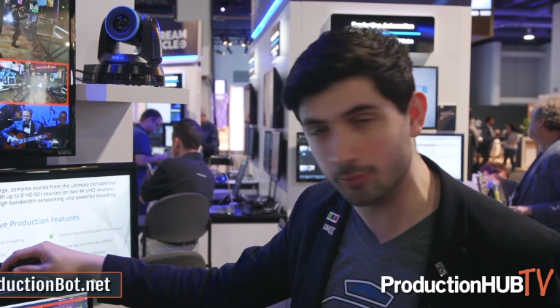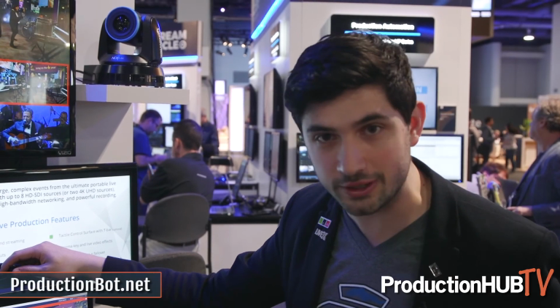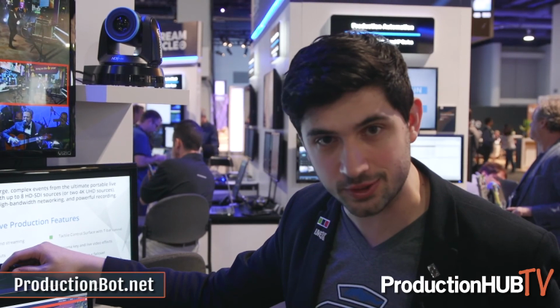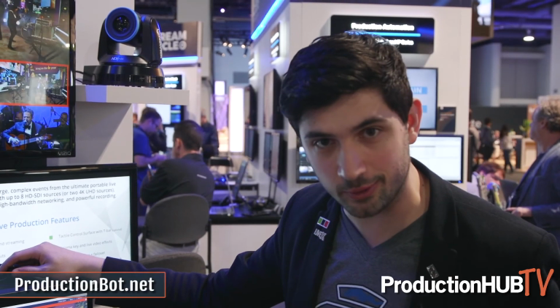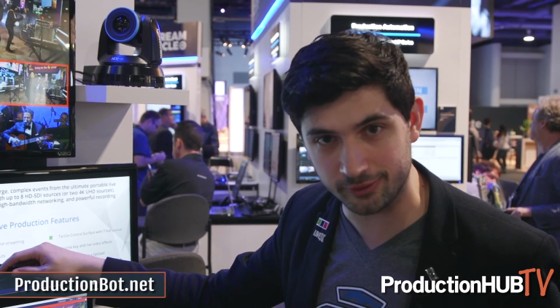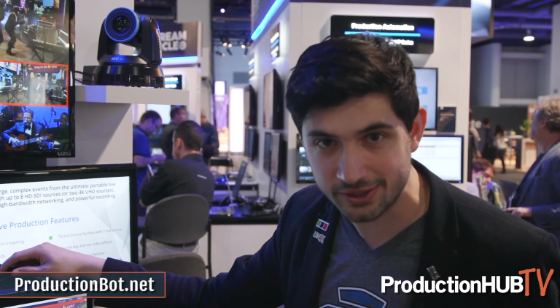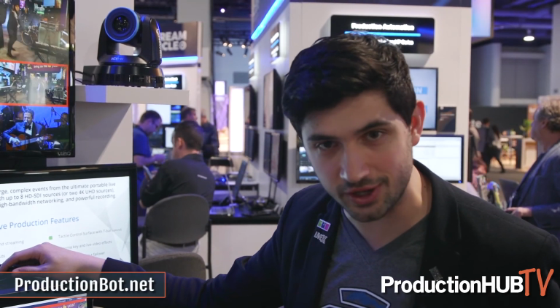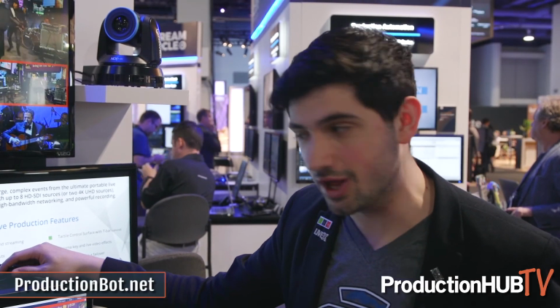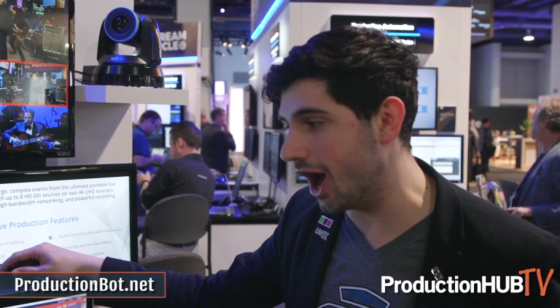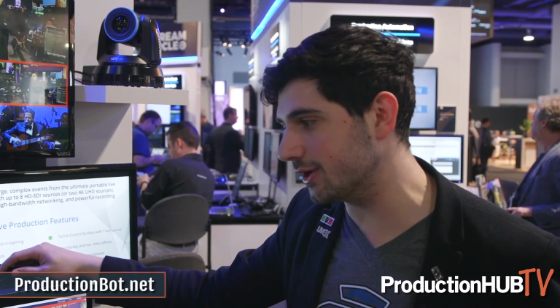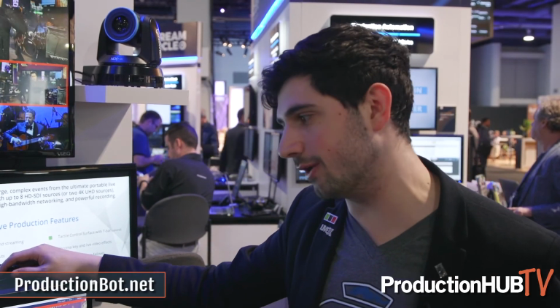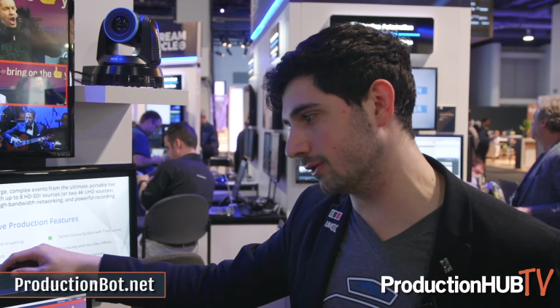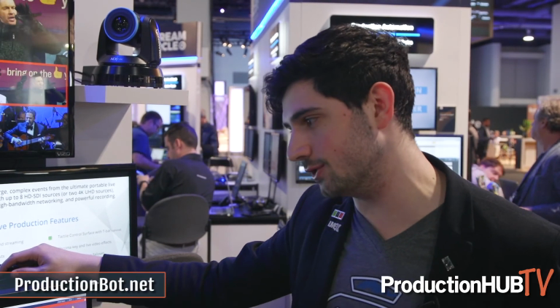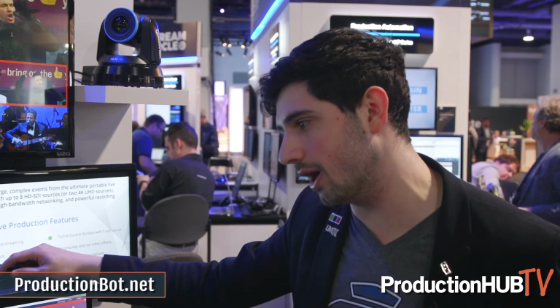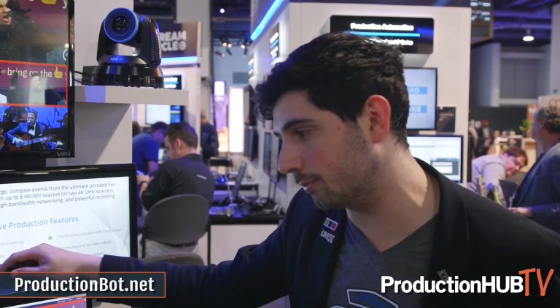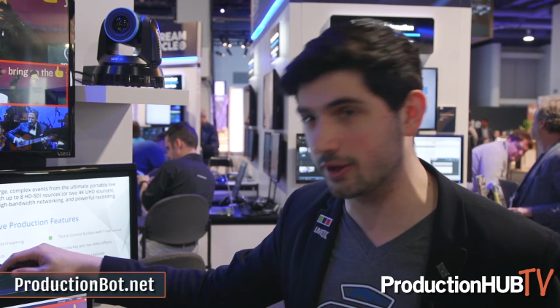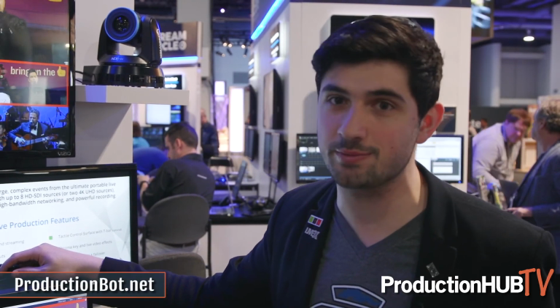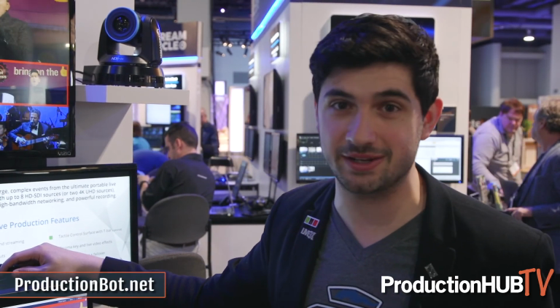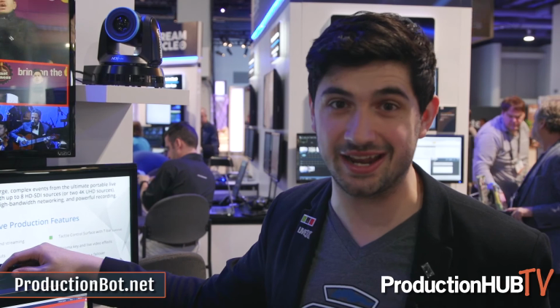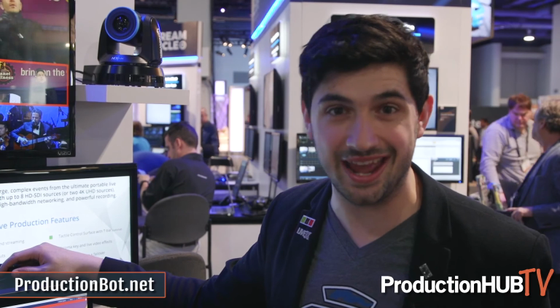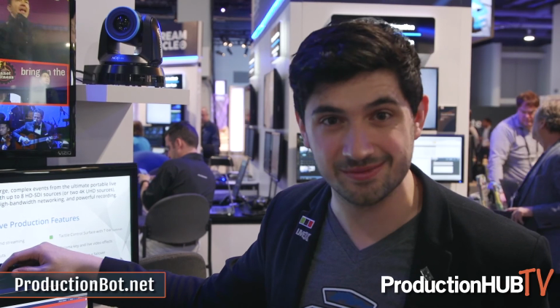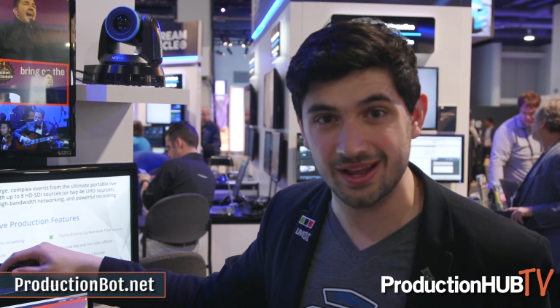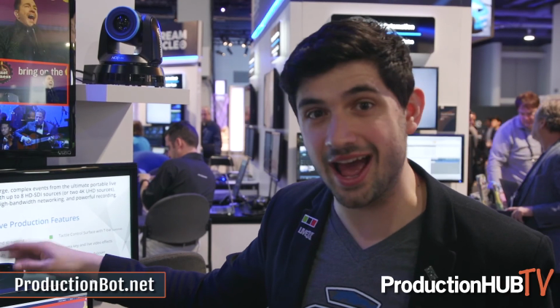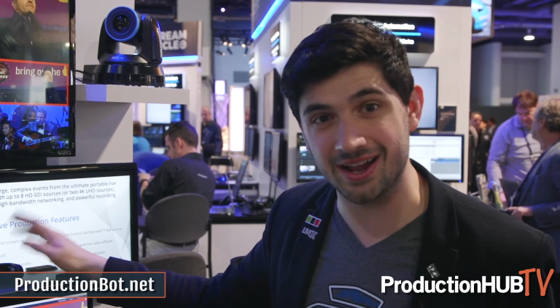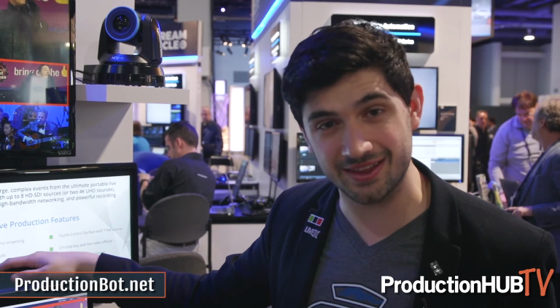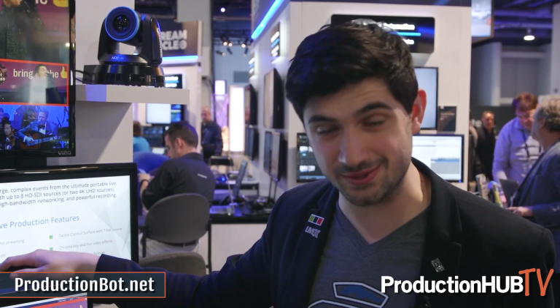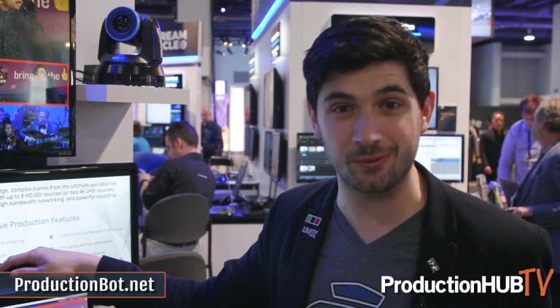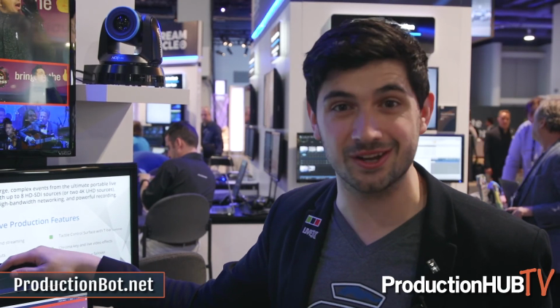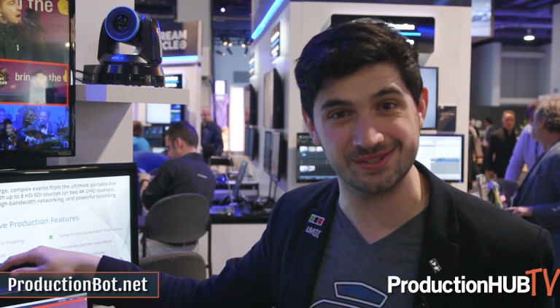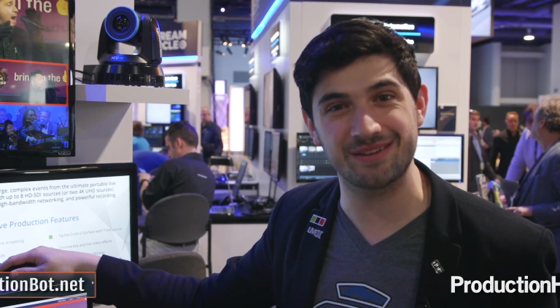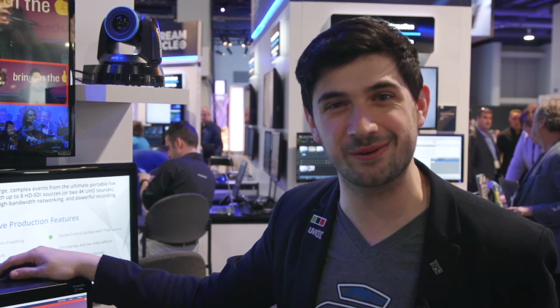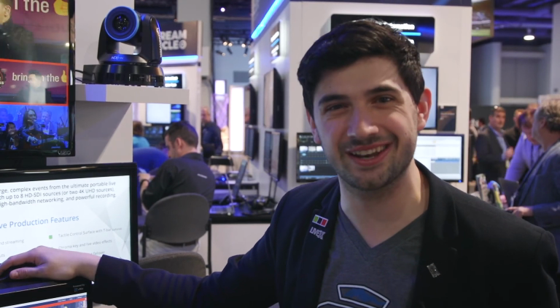If you're interested in more information, you can head over to productionbot.net. This is Nick Walsh — have a good one.